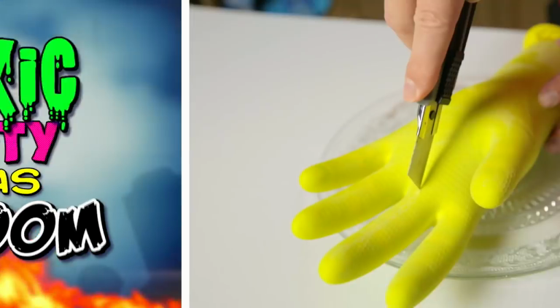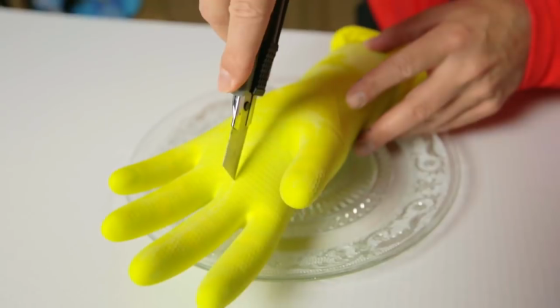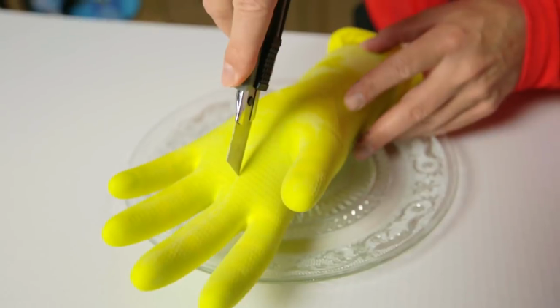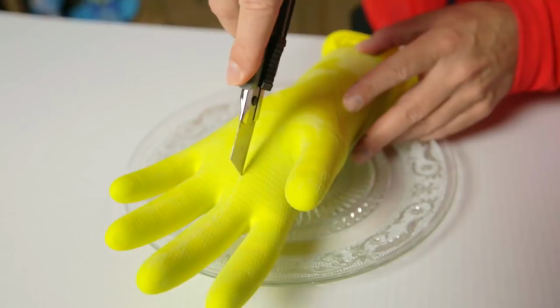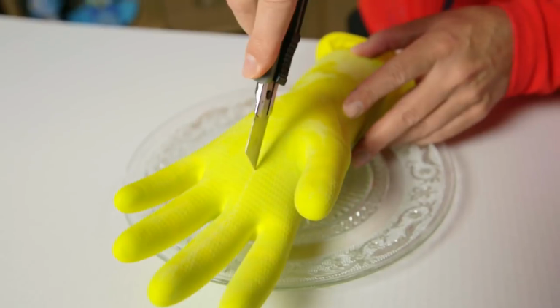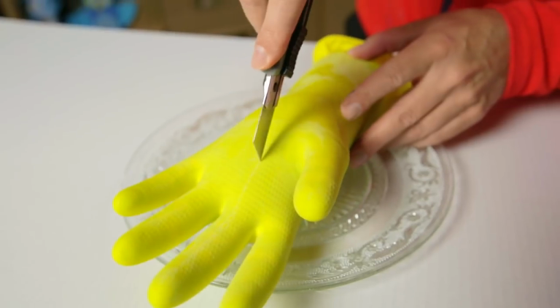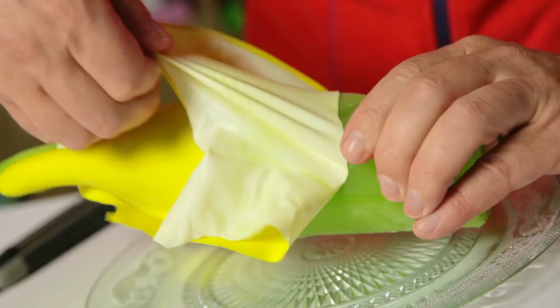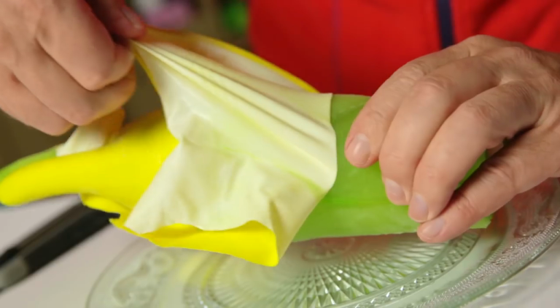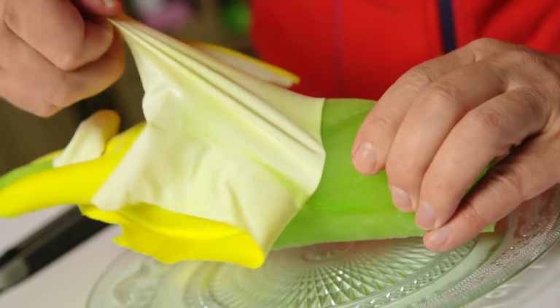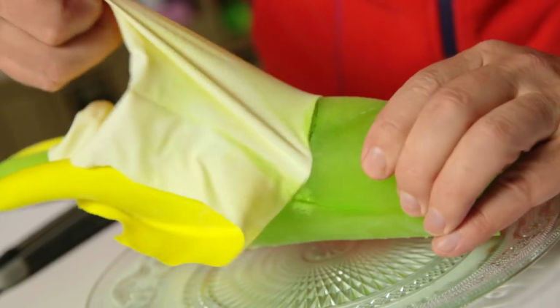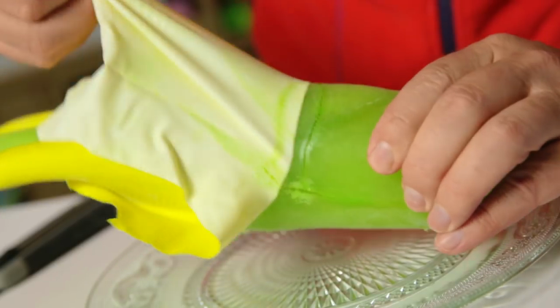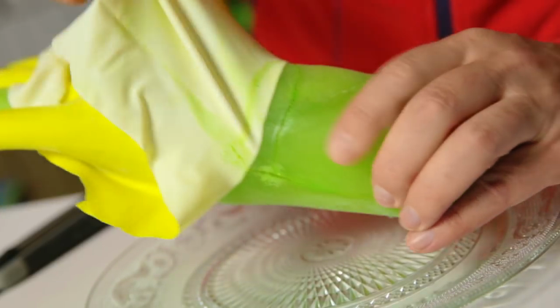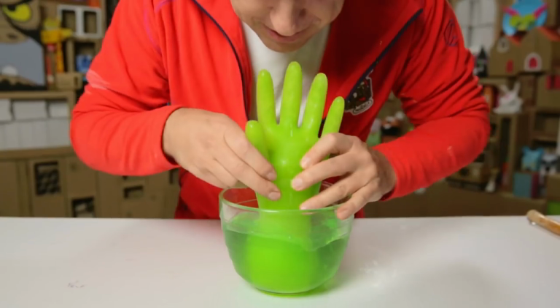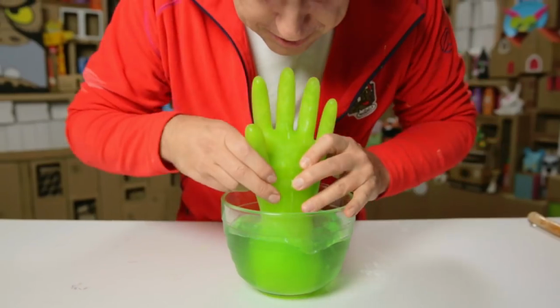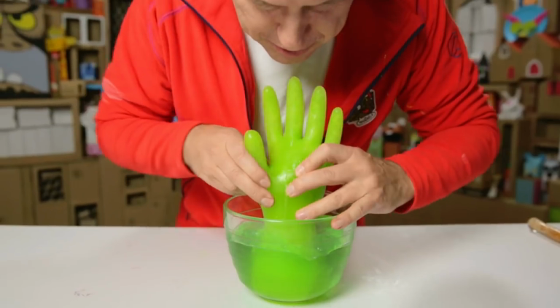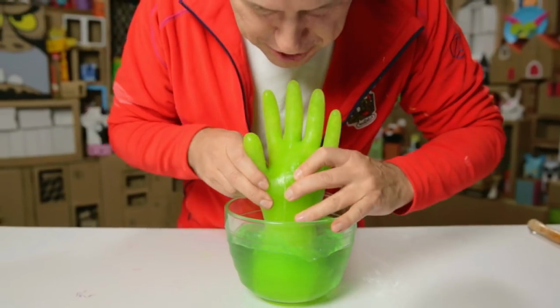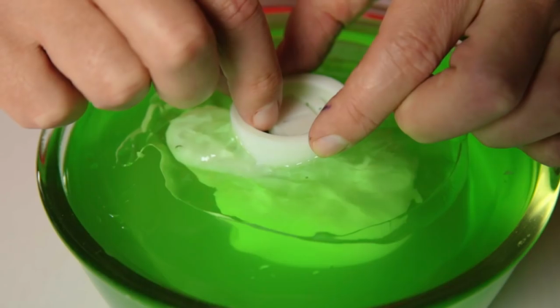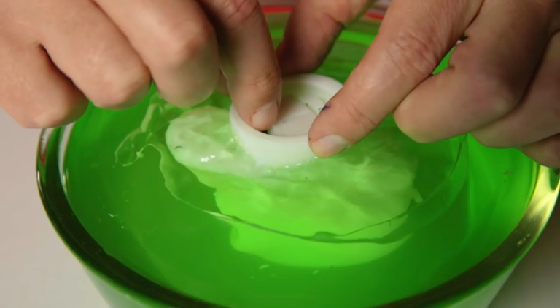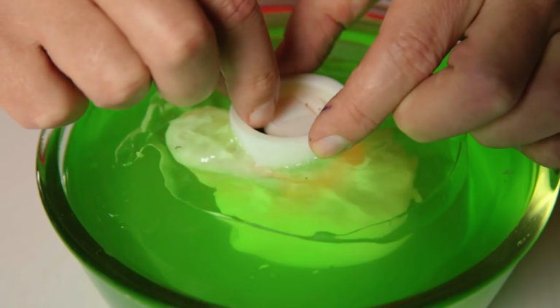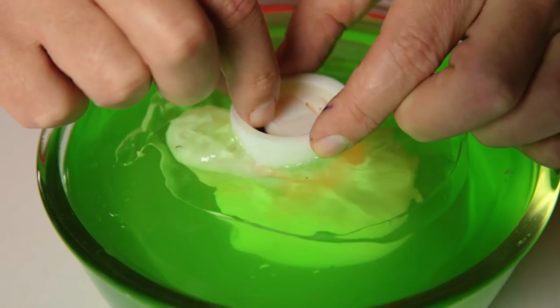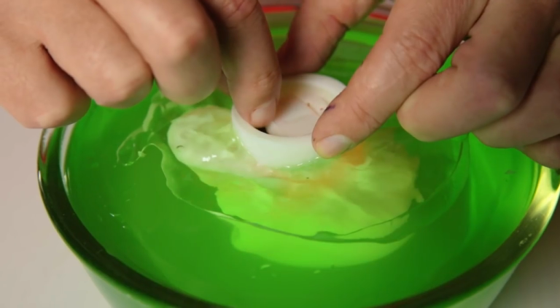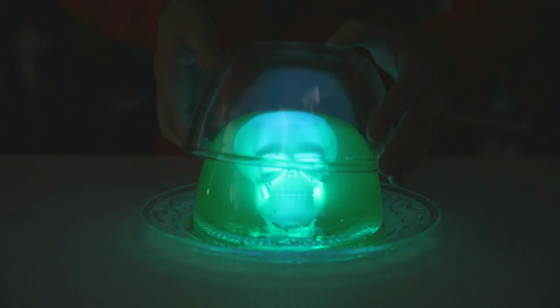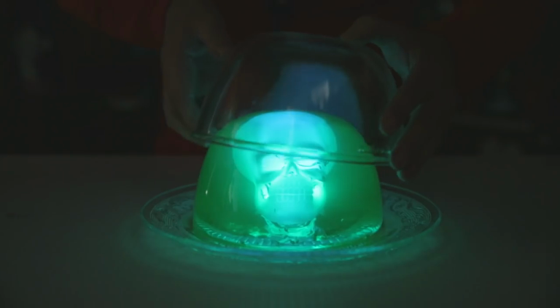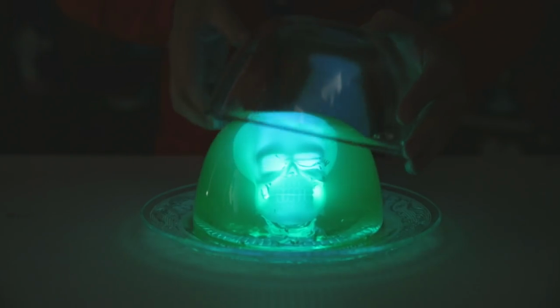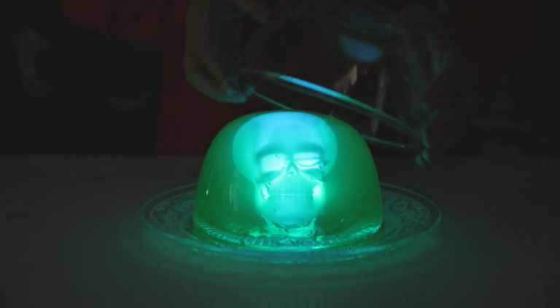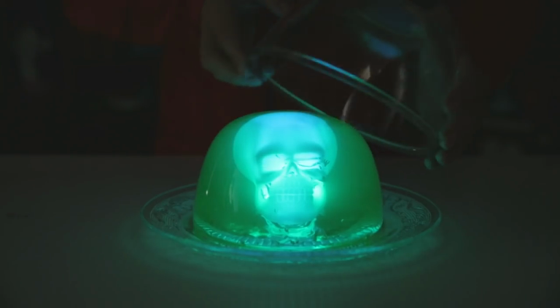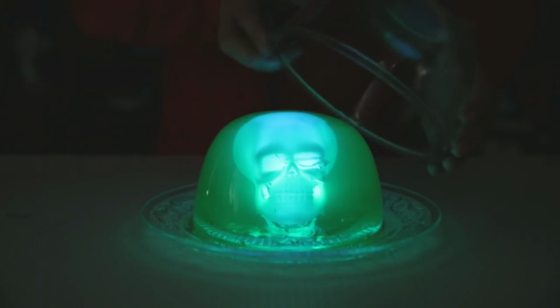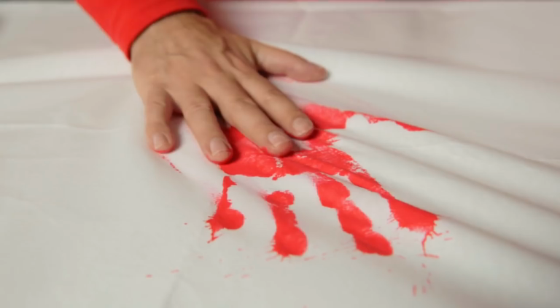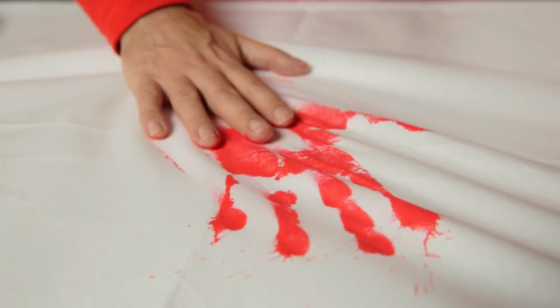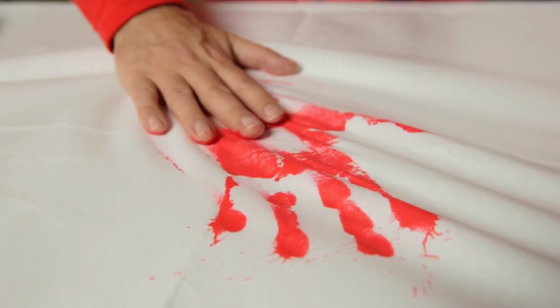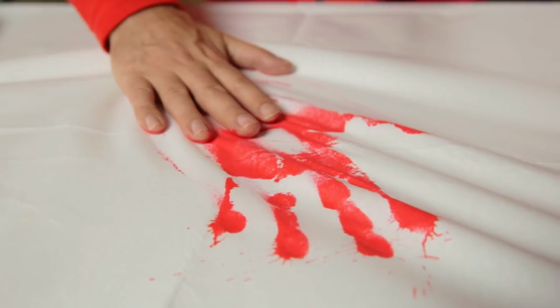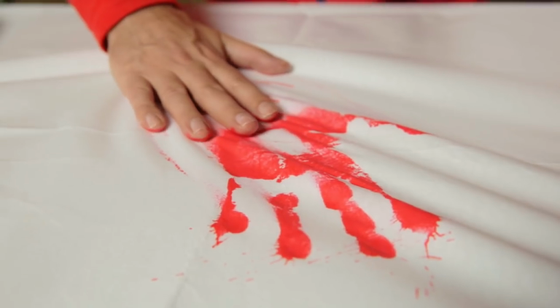This time on Box, I'll show you this, this, and this.